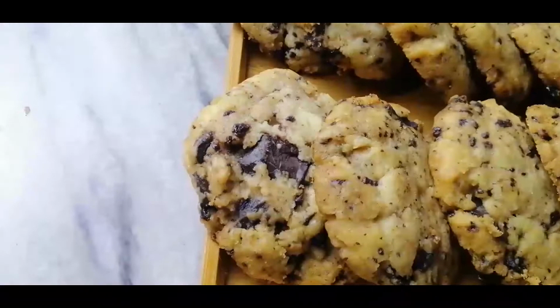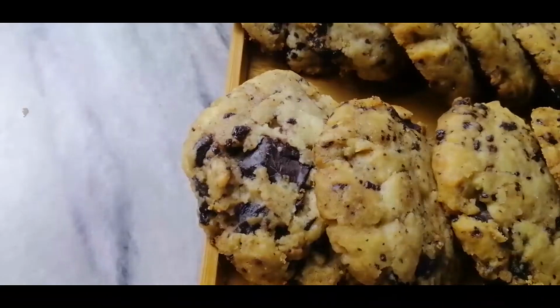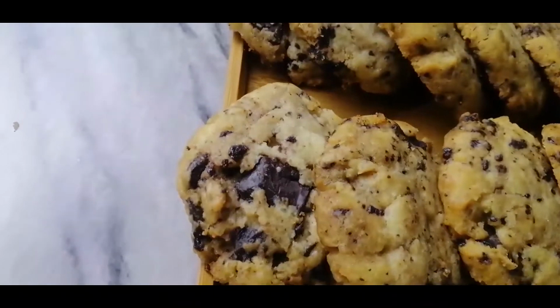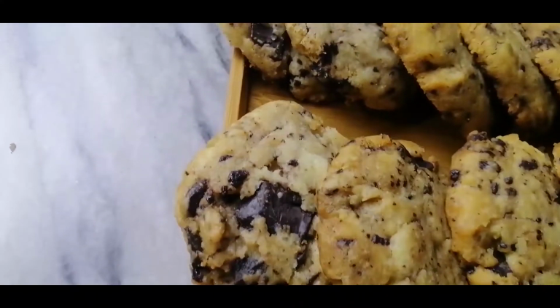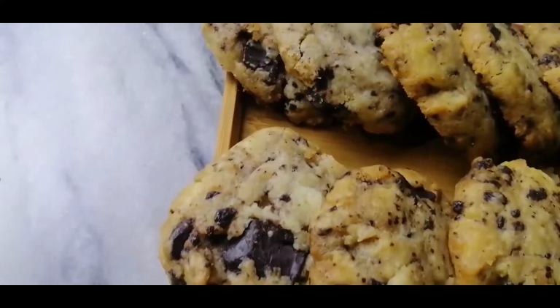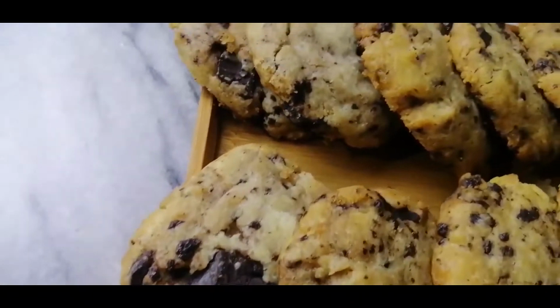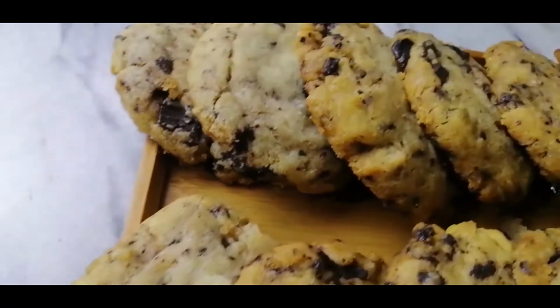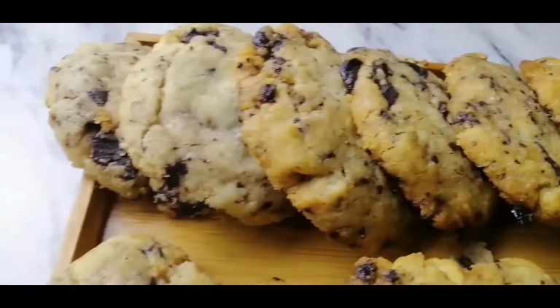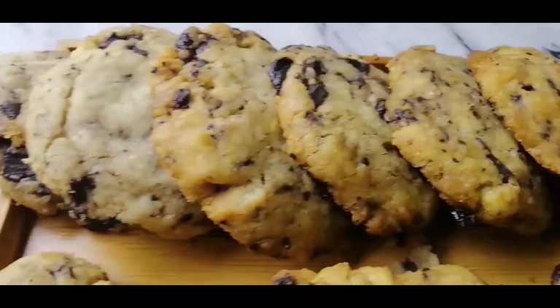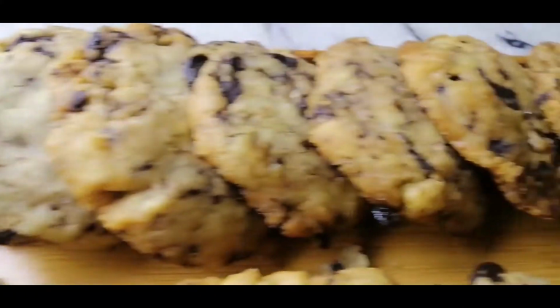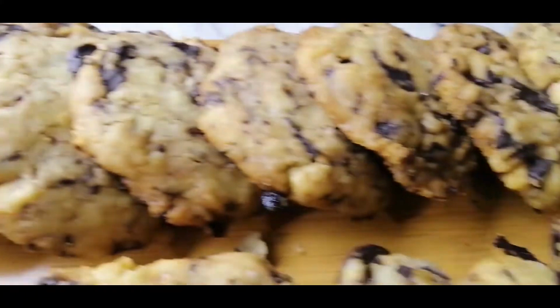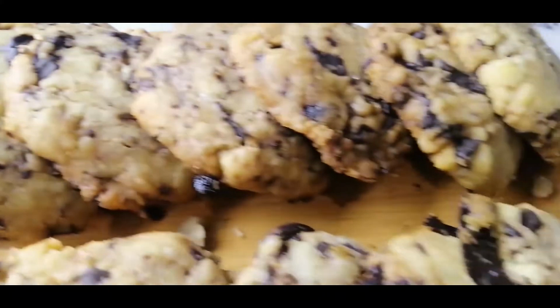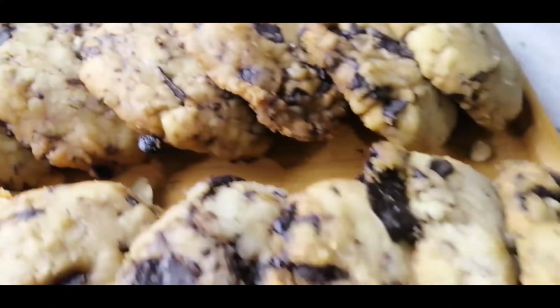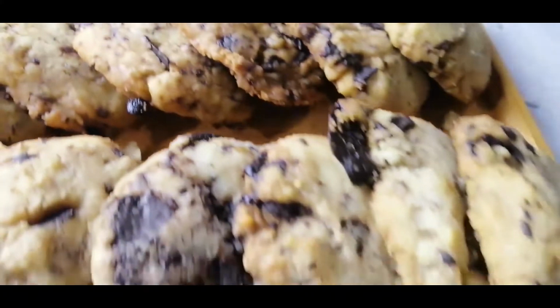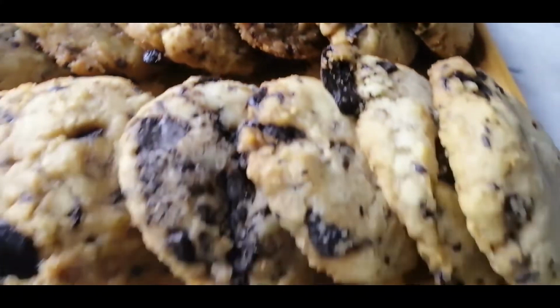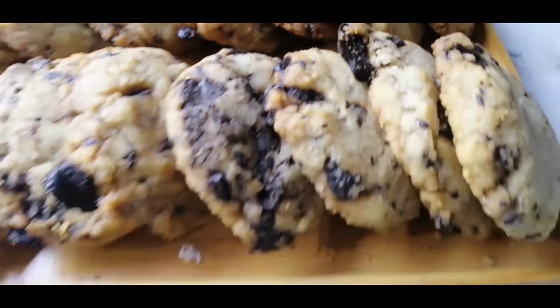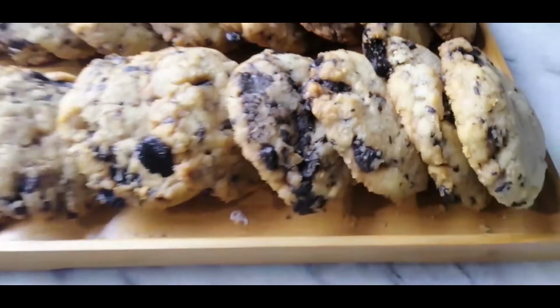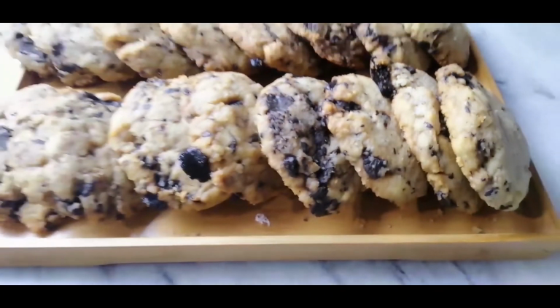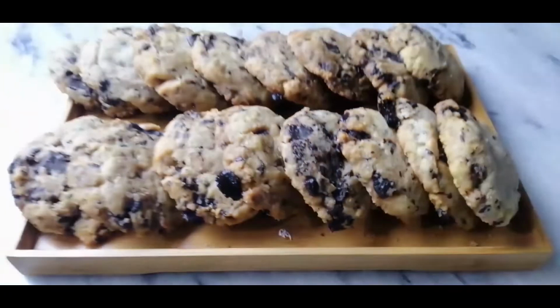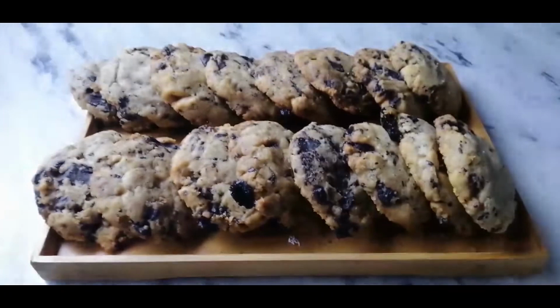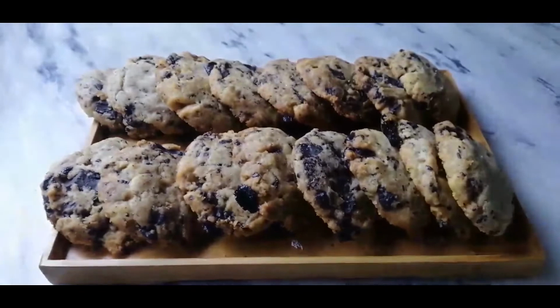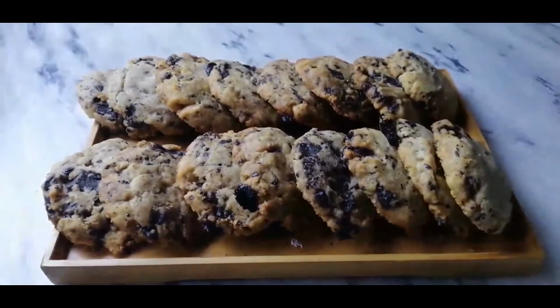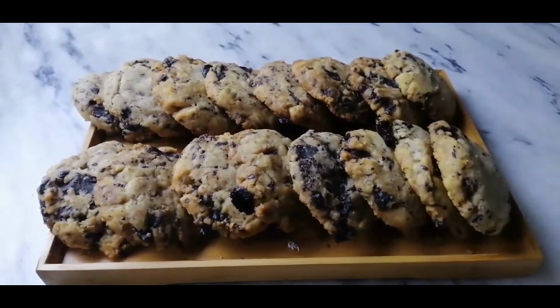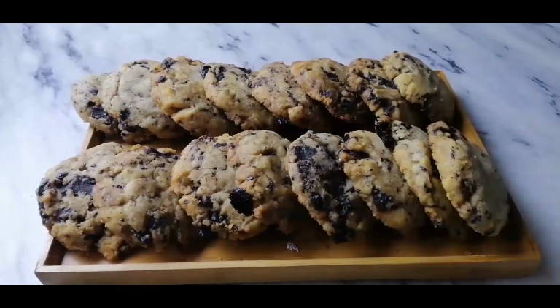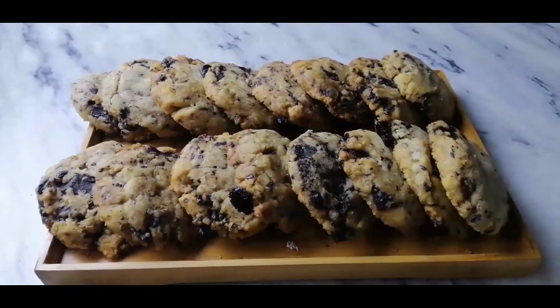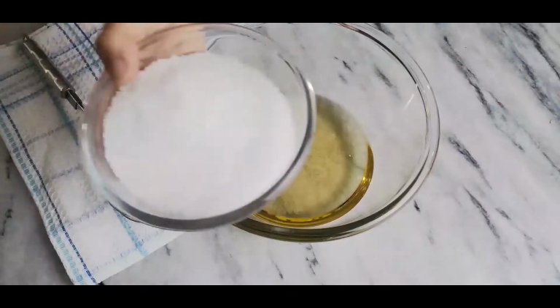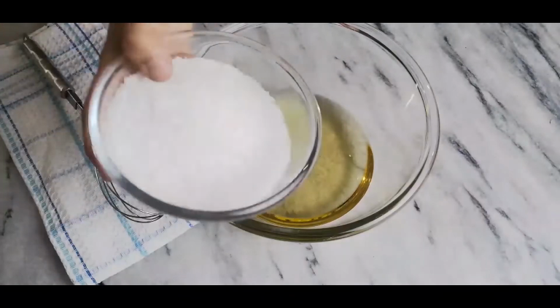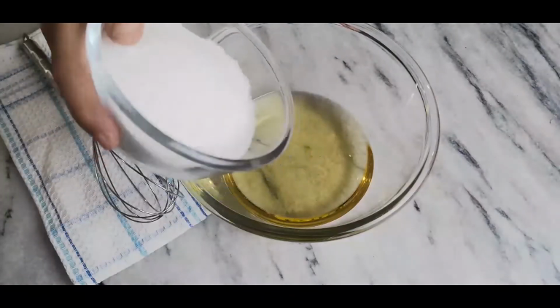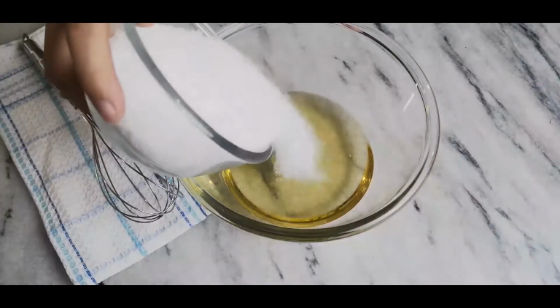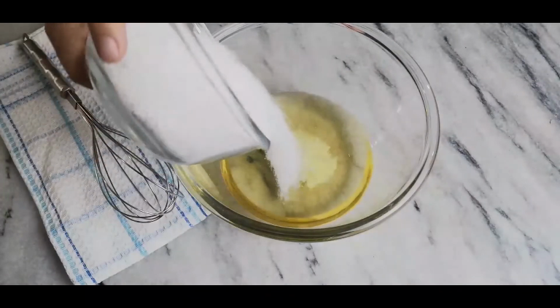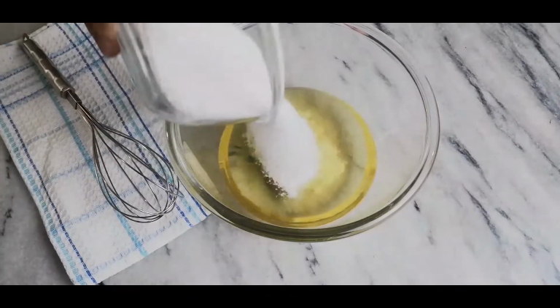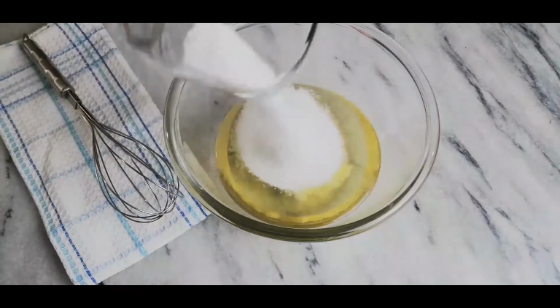Hi everyone and welcome back to my channel, Bonbon Creations. Today we're making these decadent mint chocolate chip cookies.